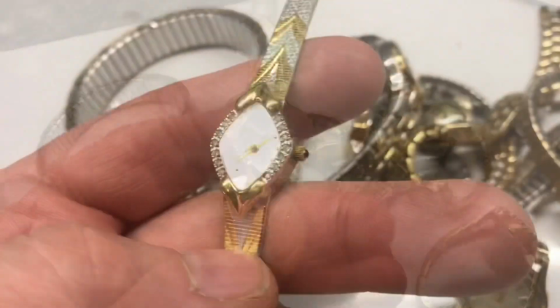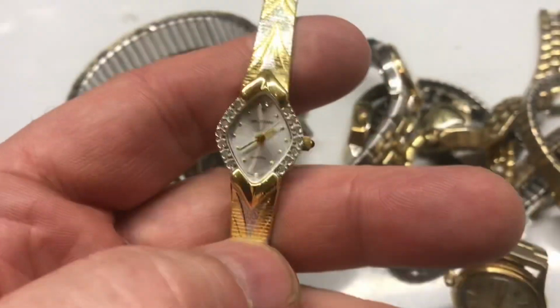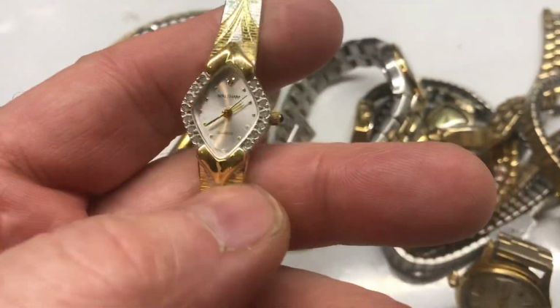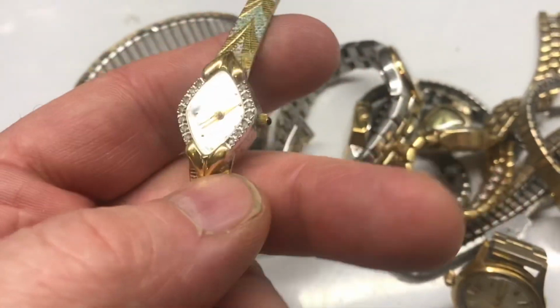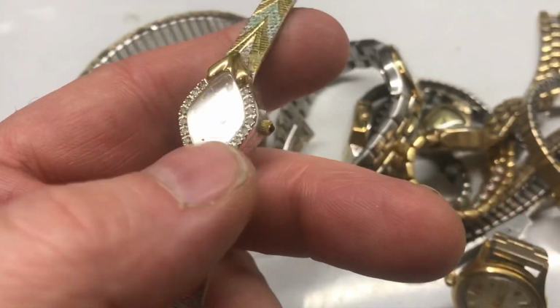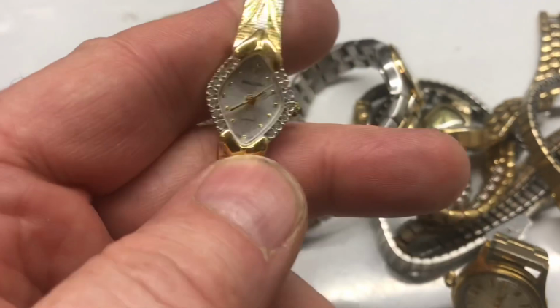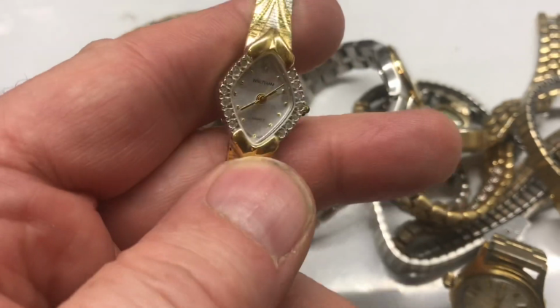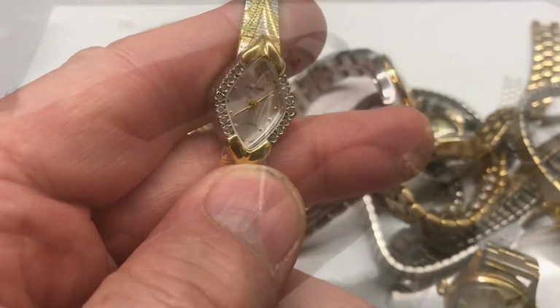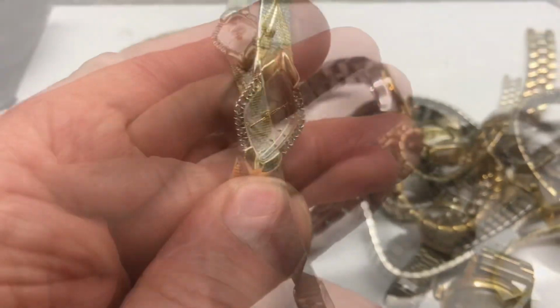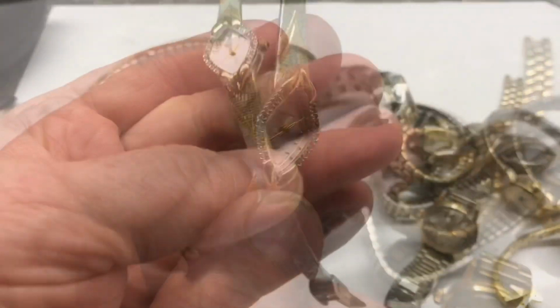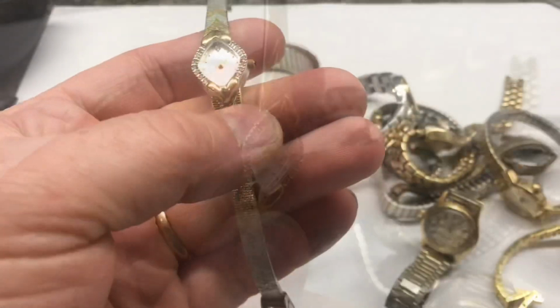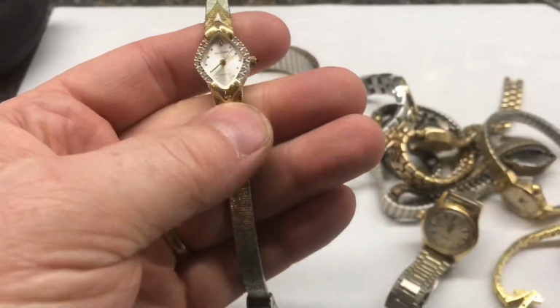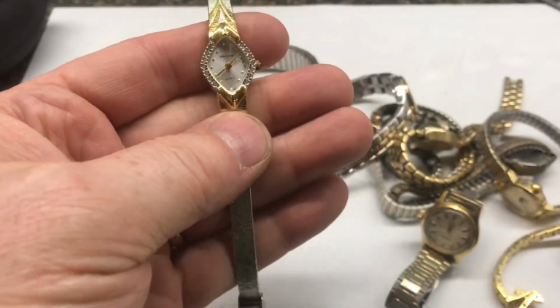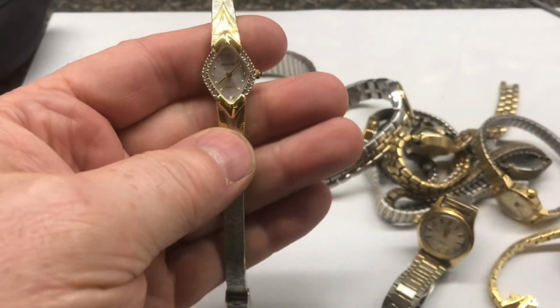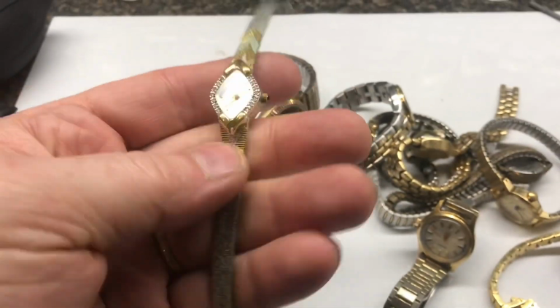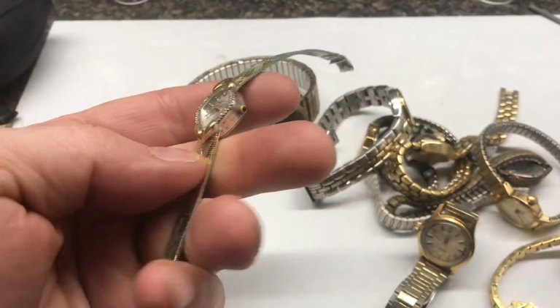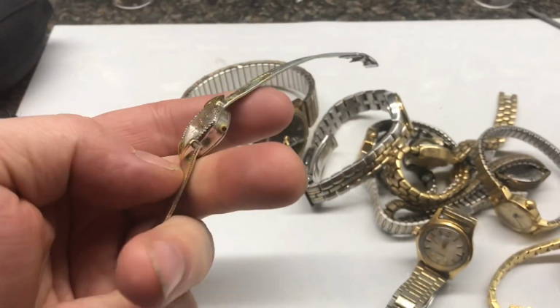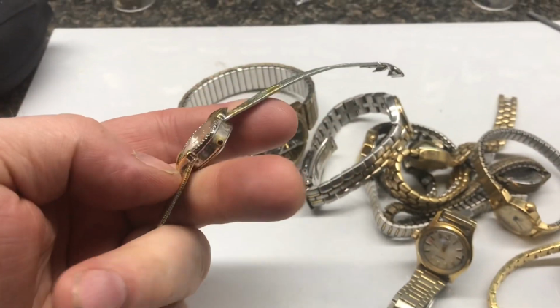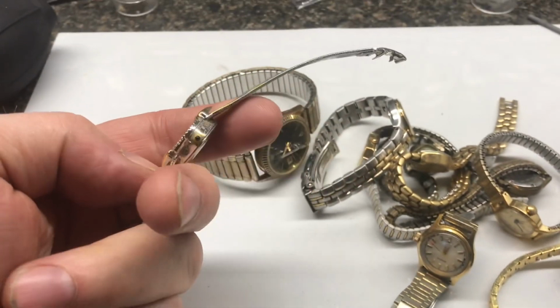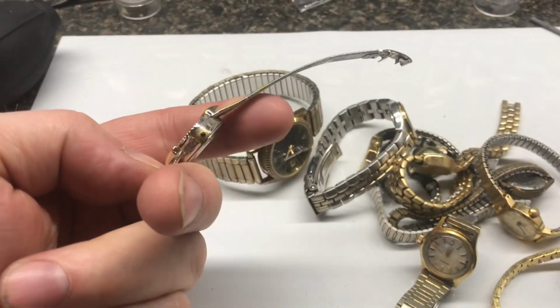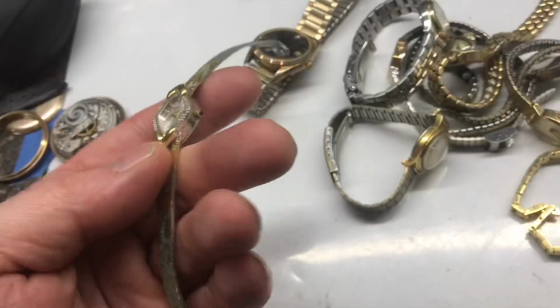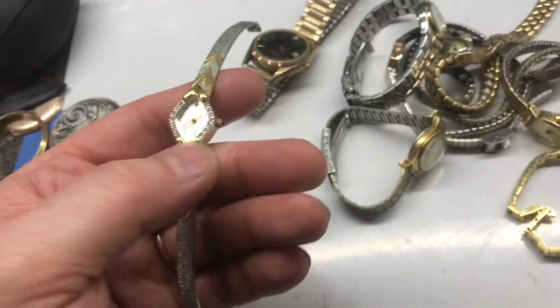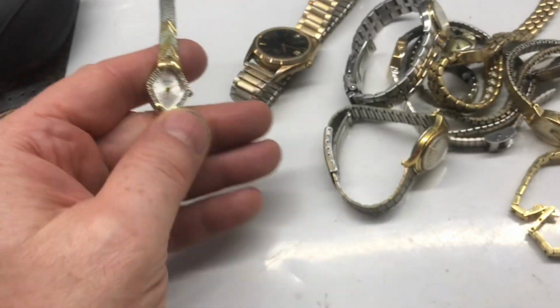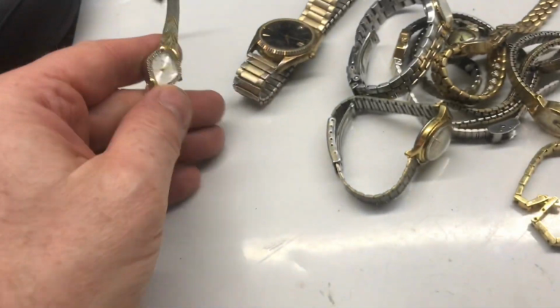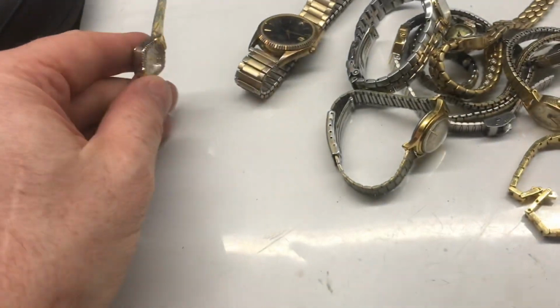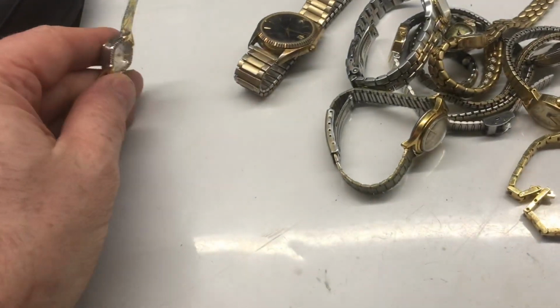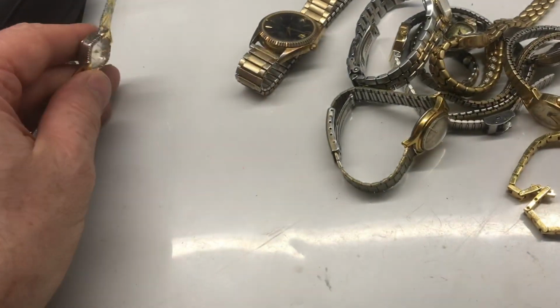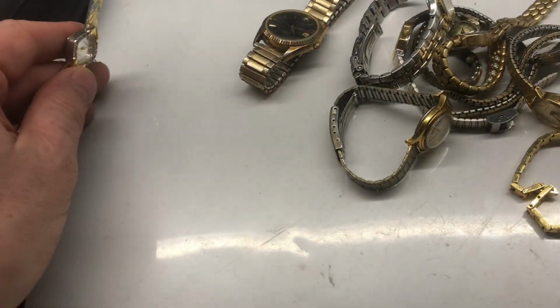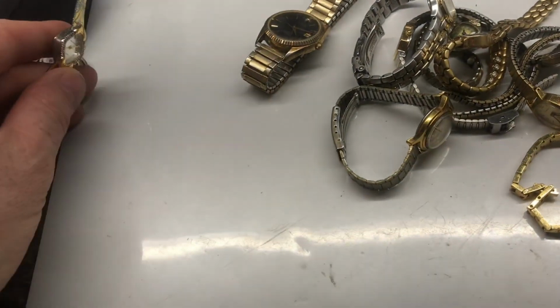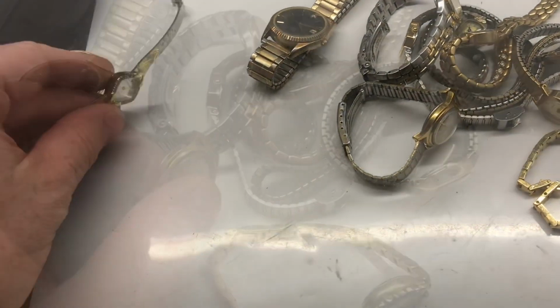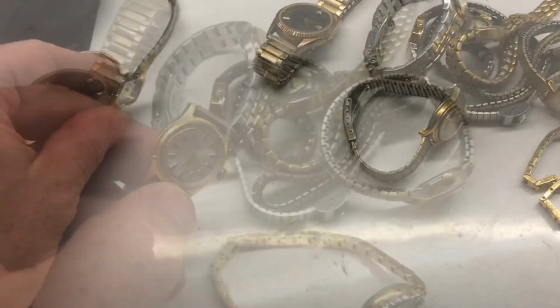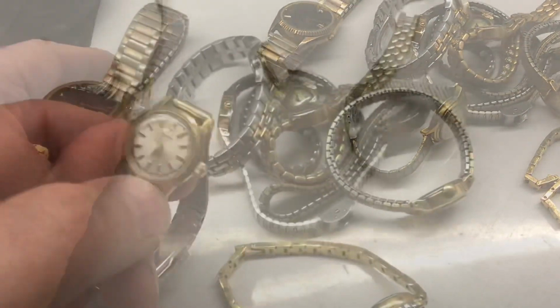Here's a Waltham quartz watch. It's actually in really good shape. A new battery in this one will probably work really good.